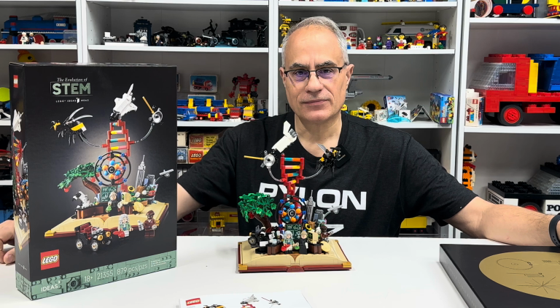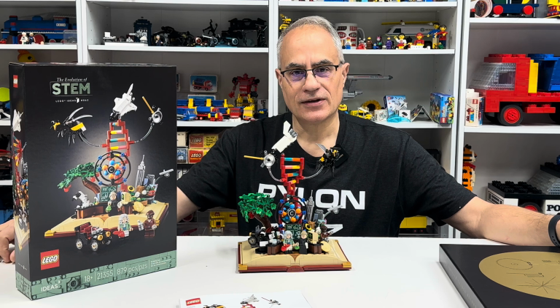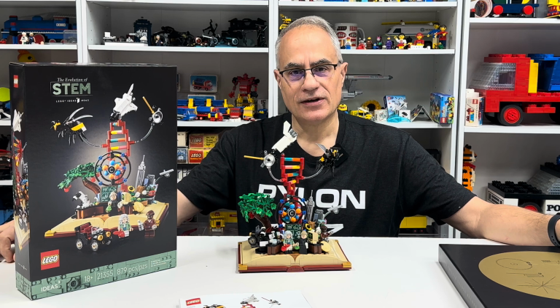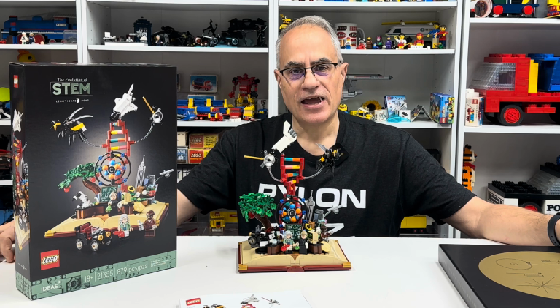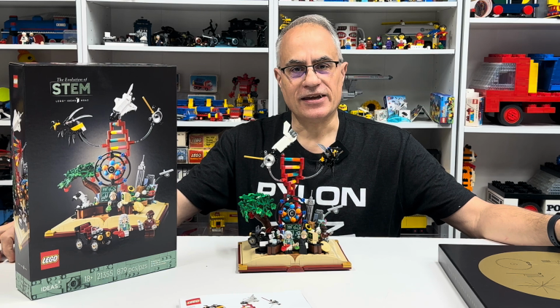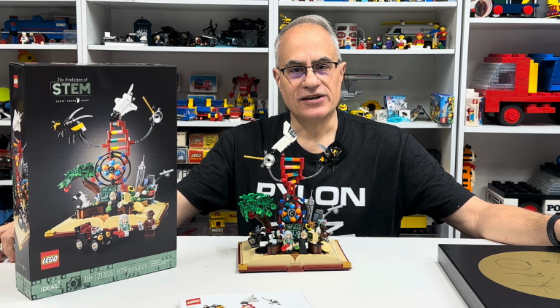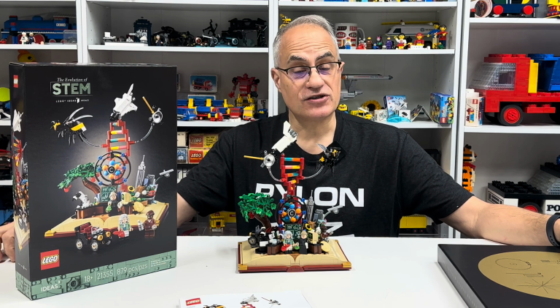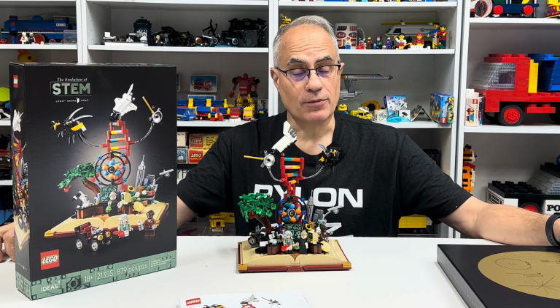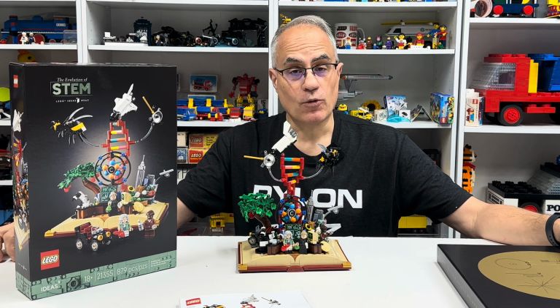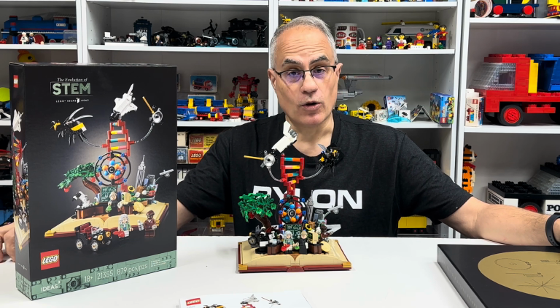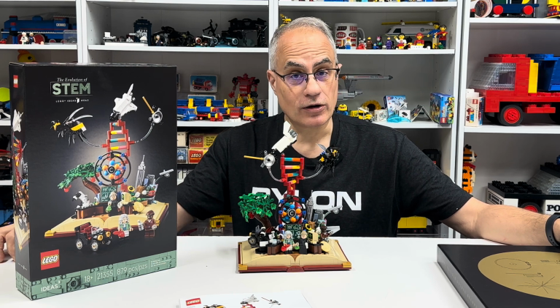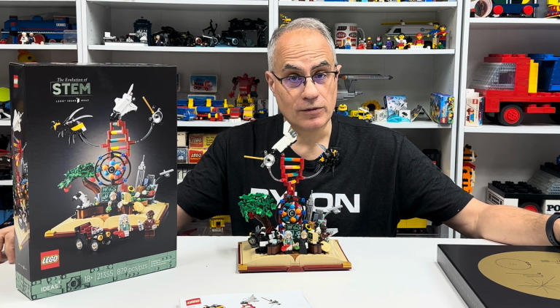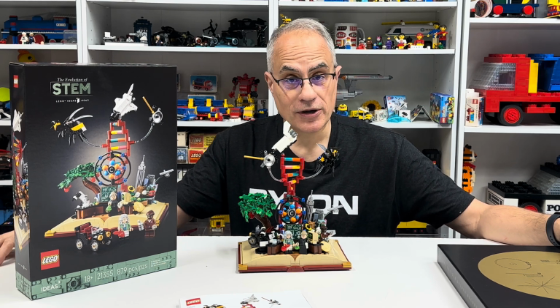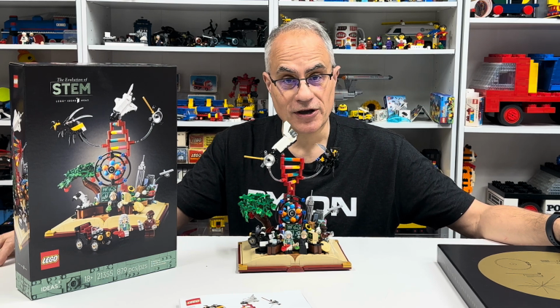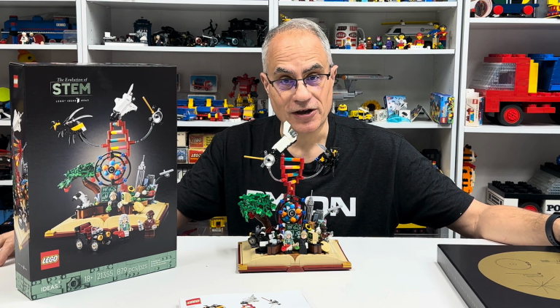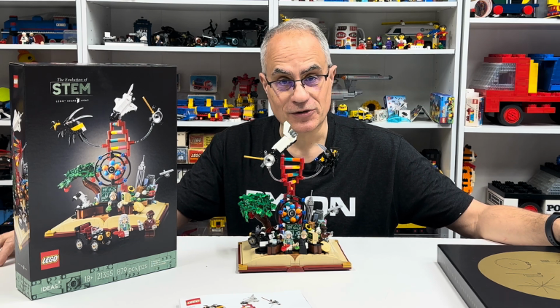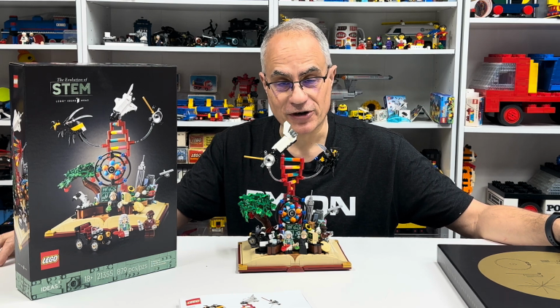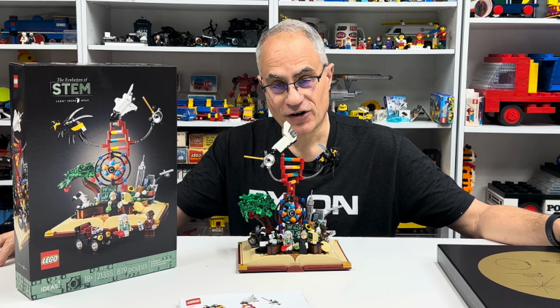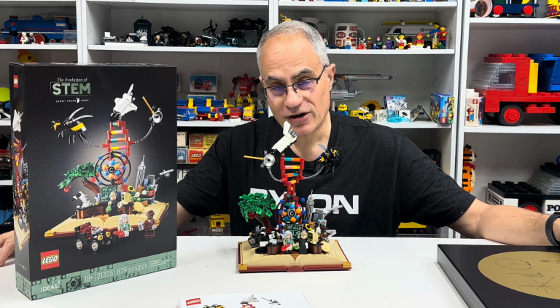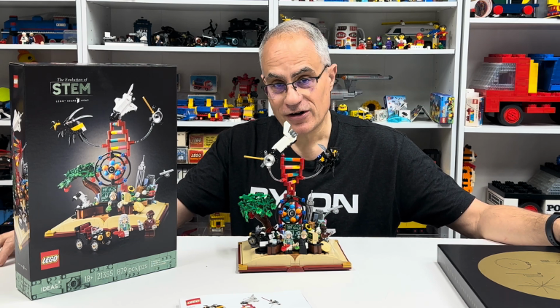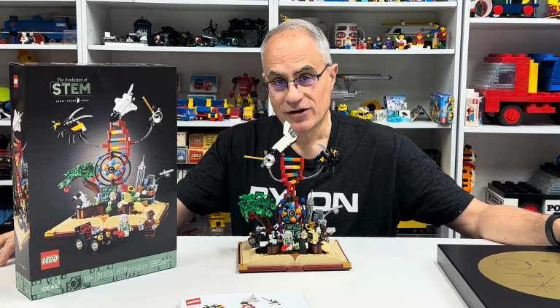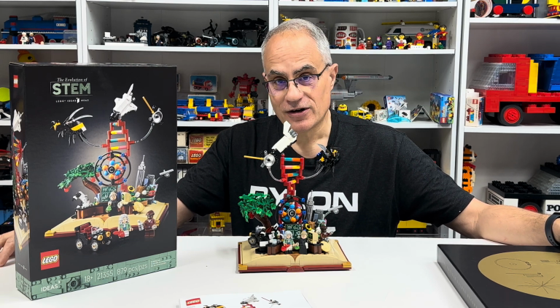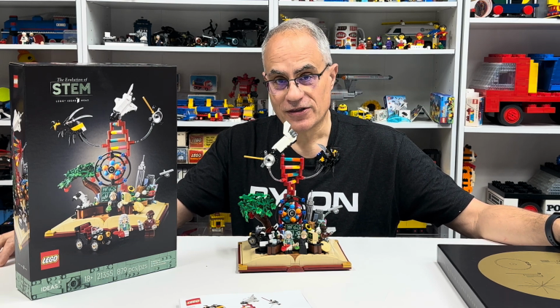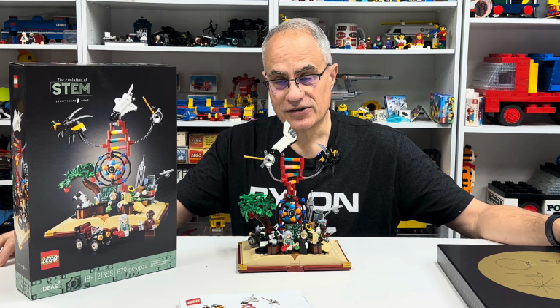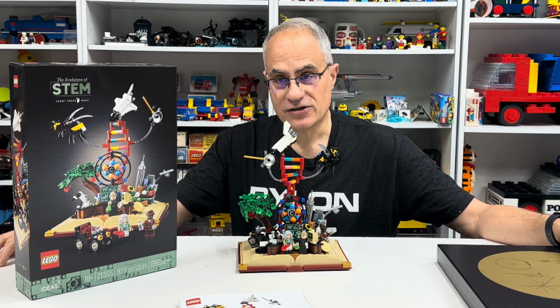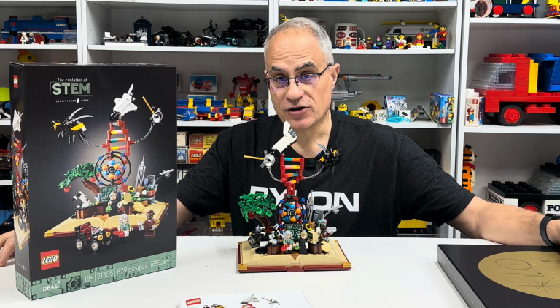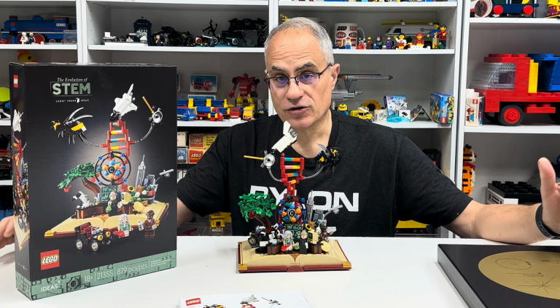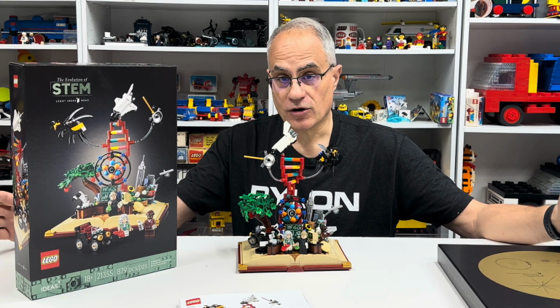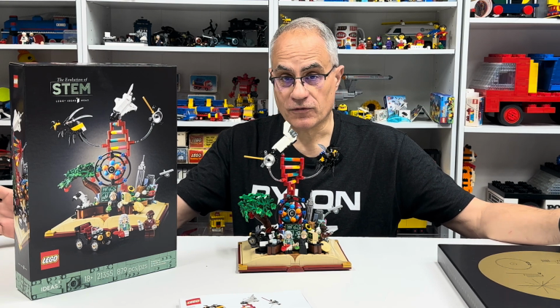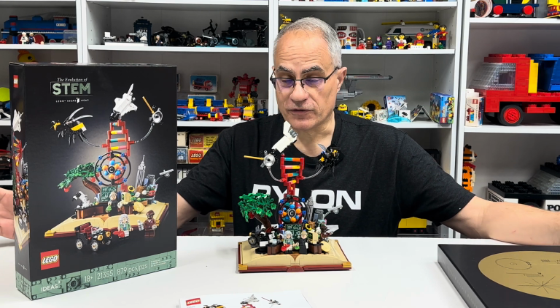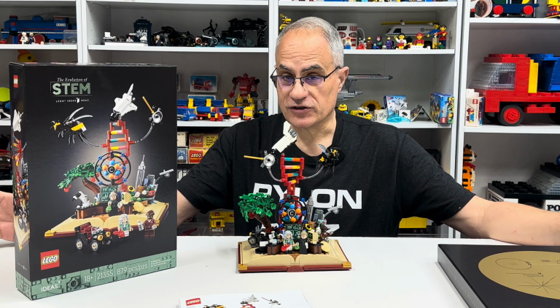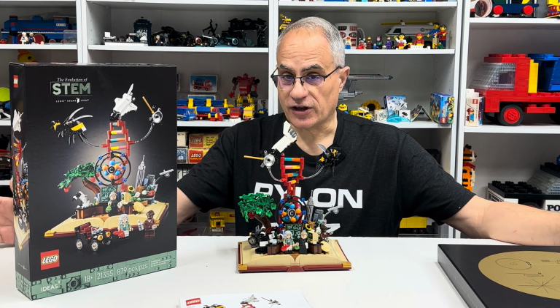Hey, it's Chappell. Welcome to BrickCzar. This is your home for vintage Lego.